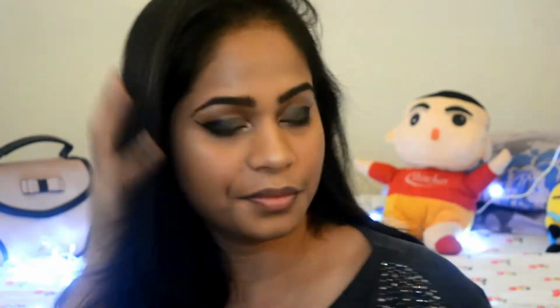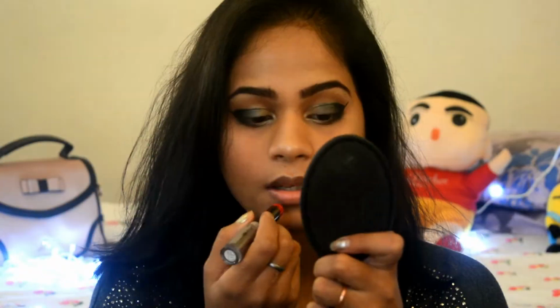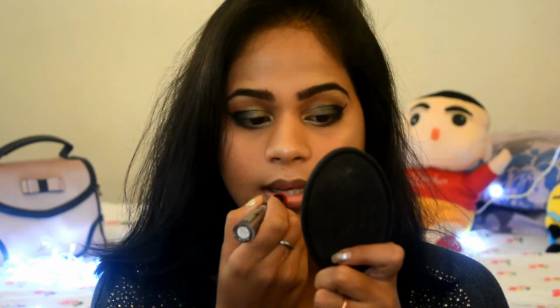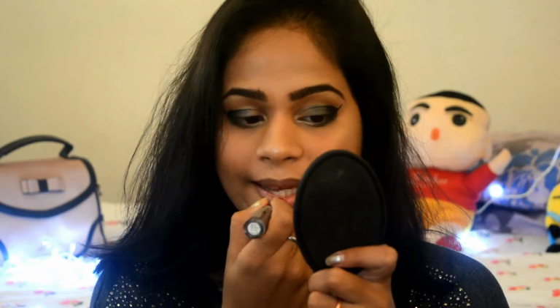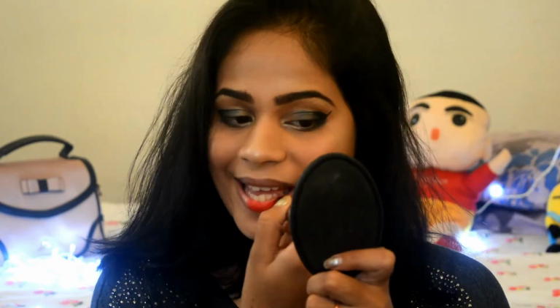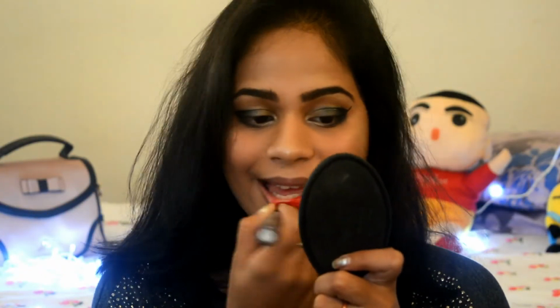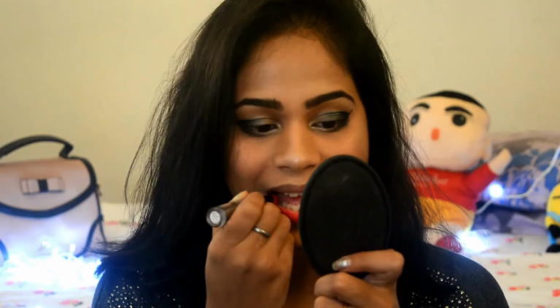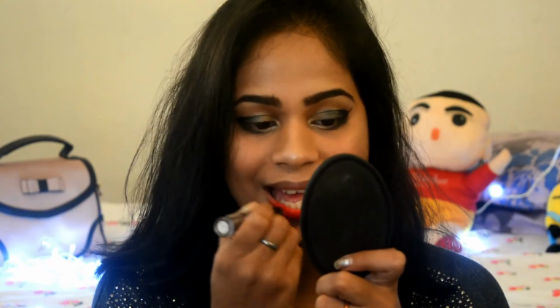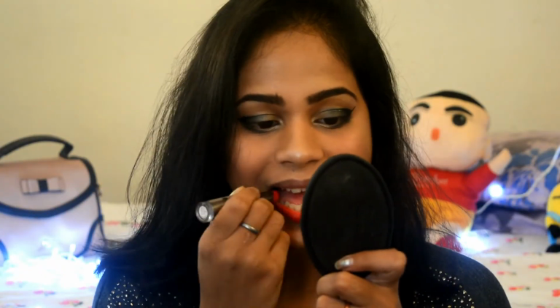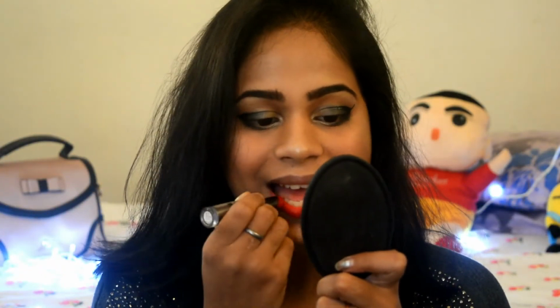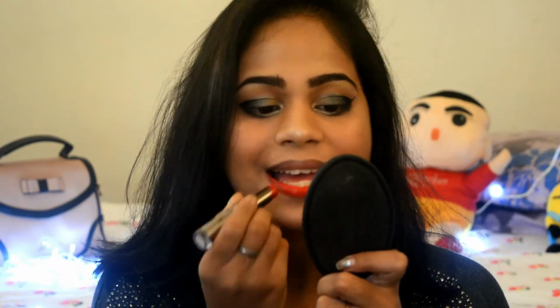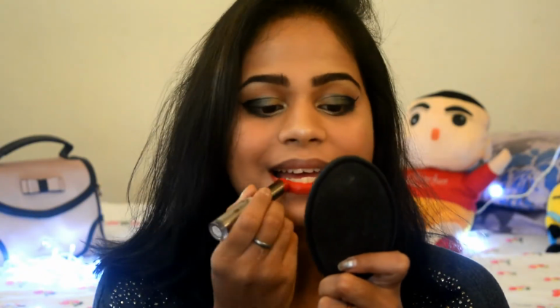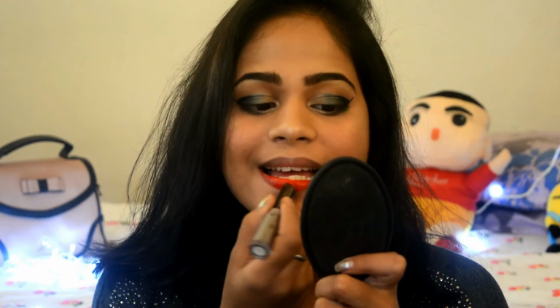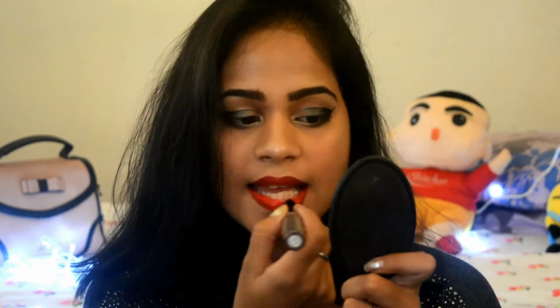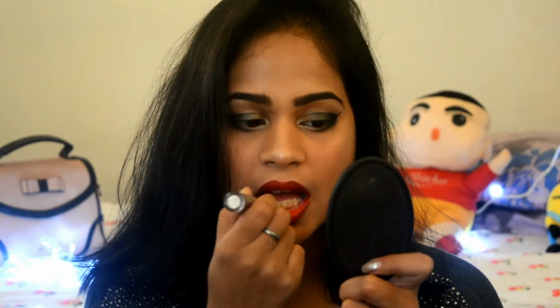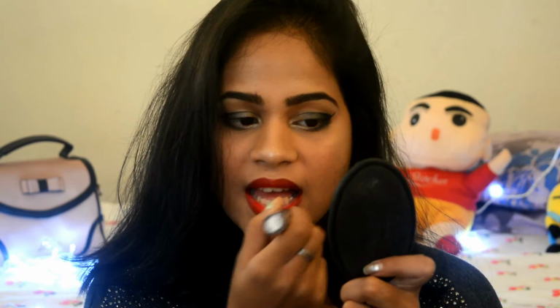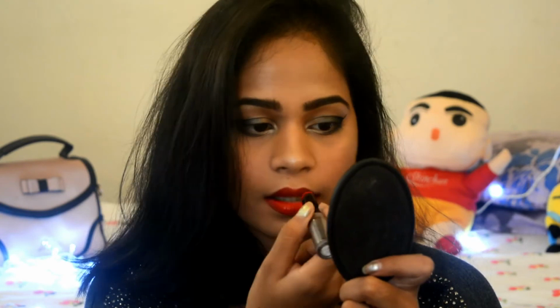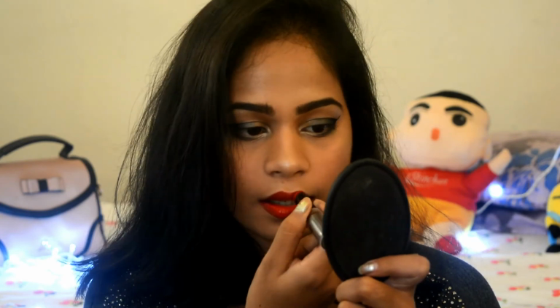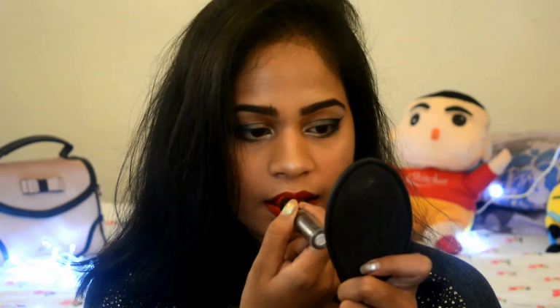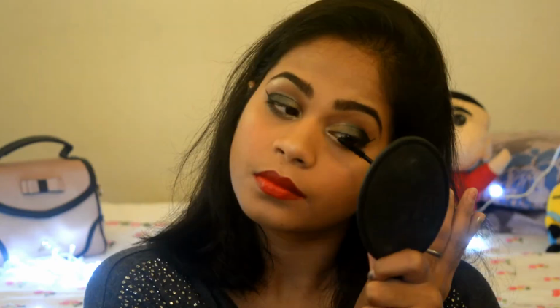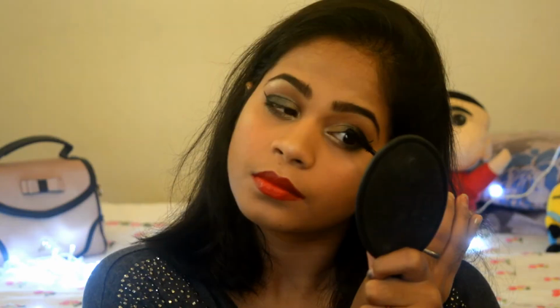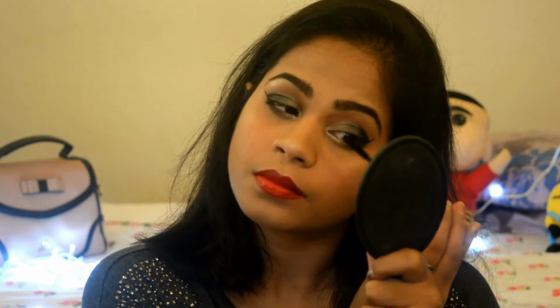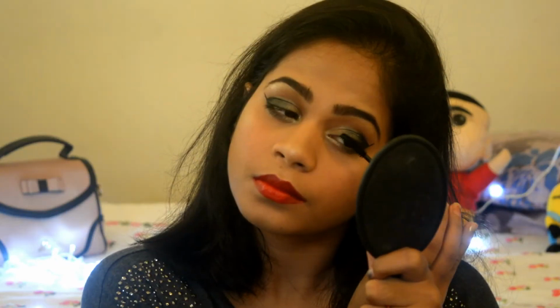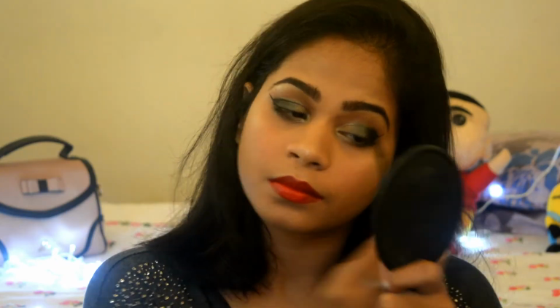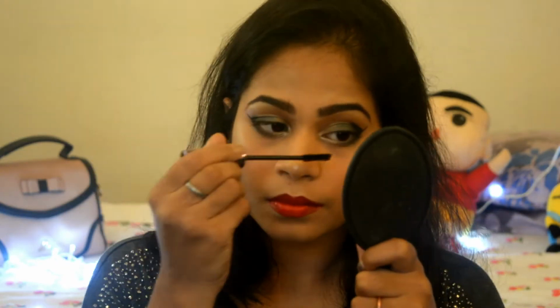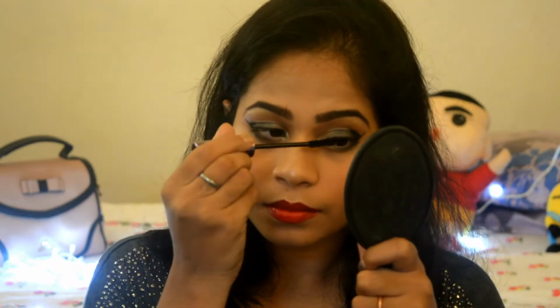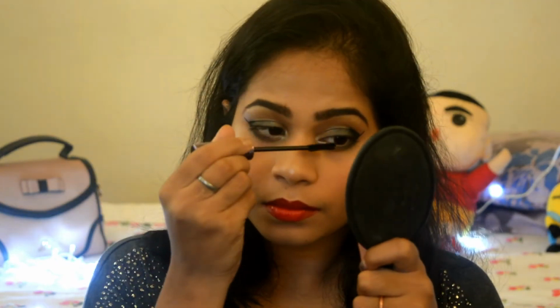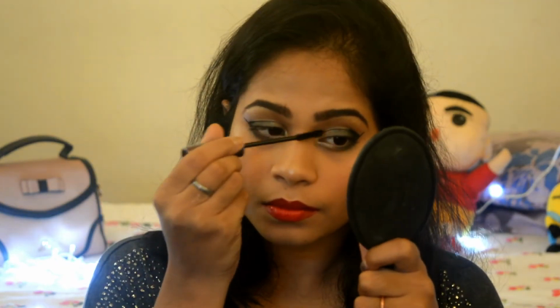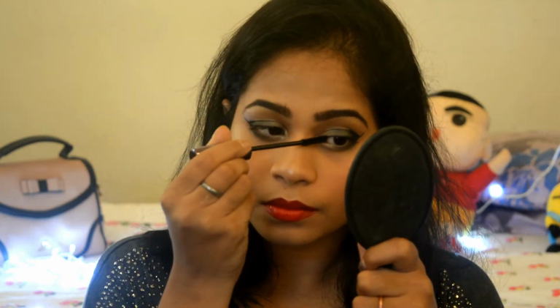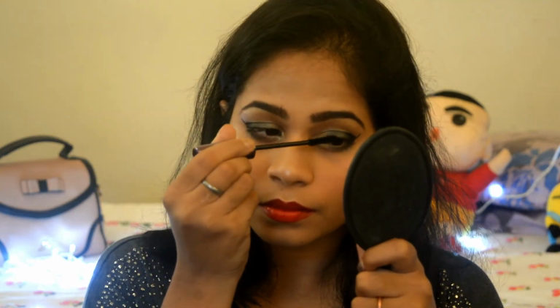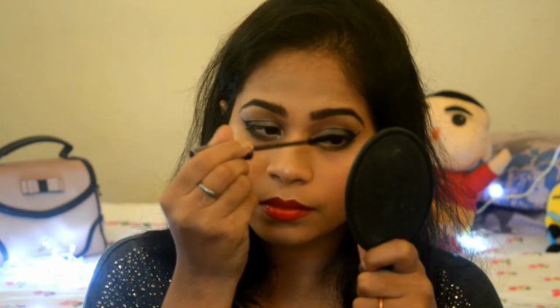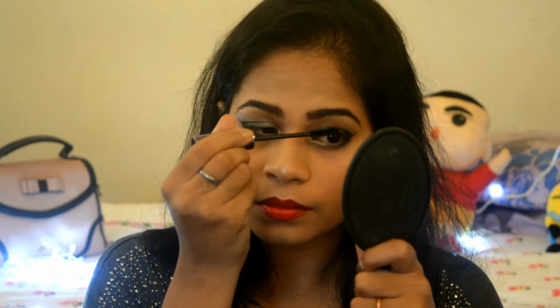Moving on to applying my red lipstick. Now let's finish this look by applying mascara.